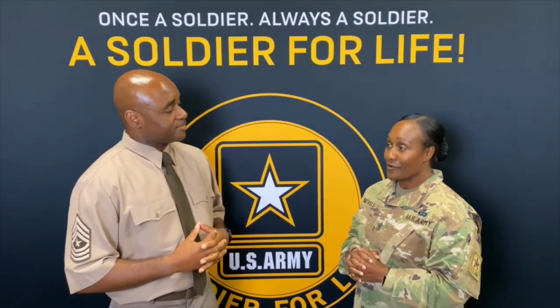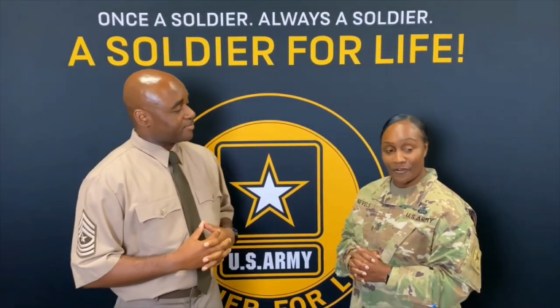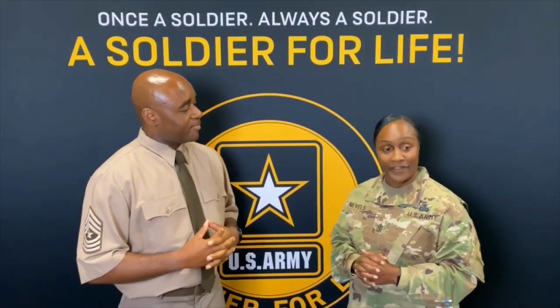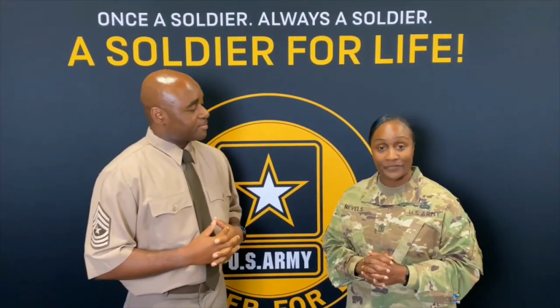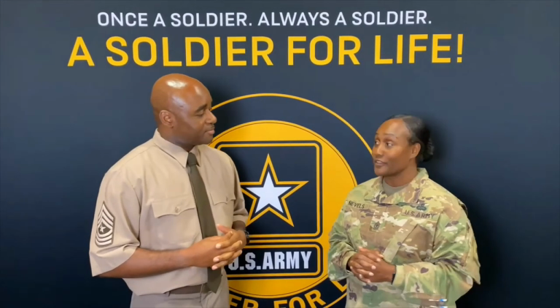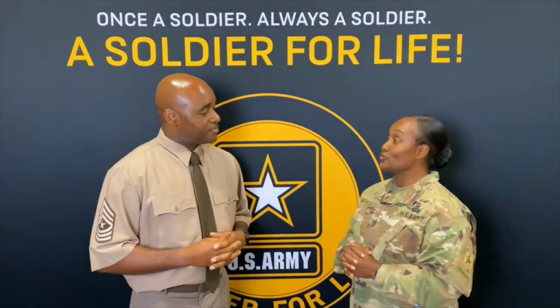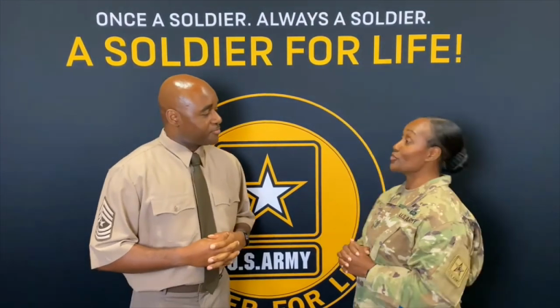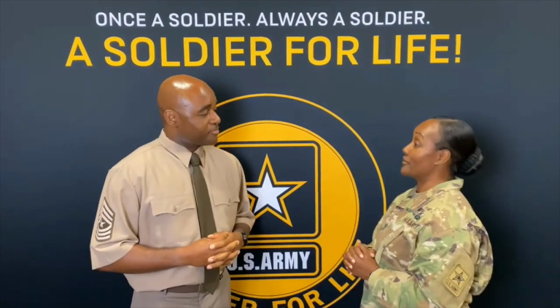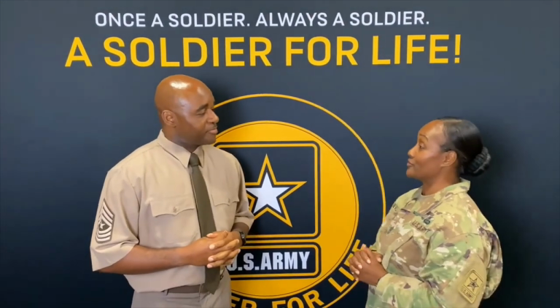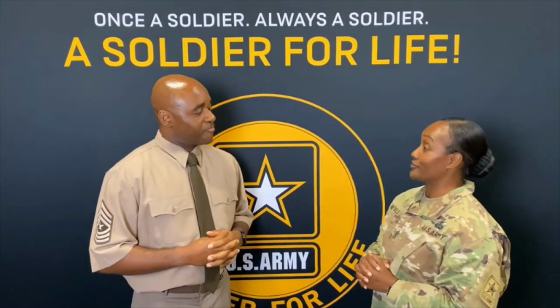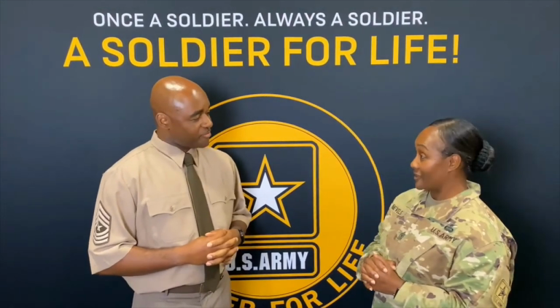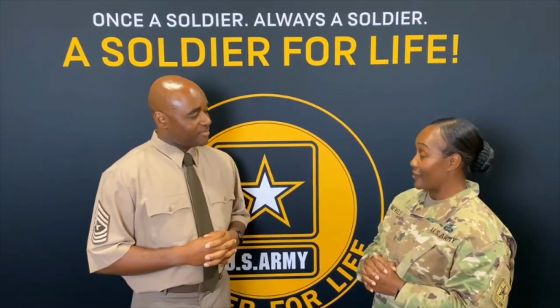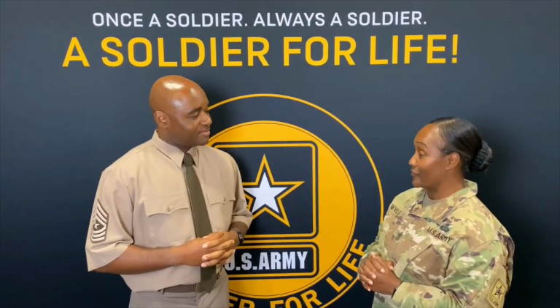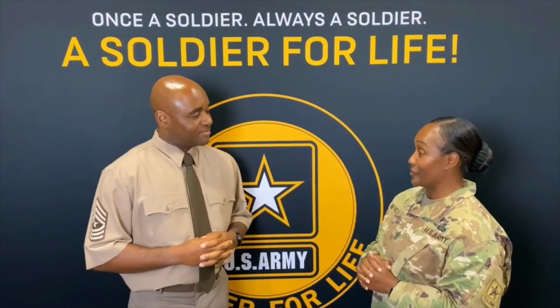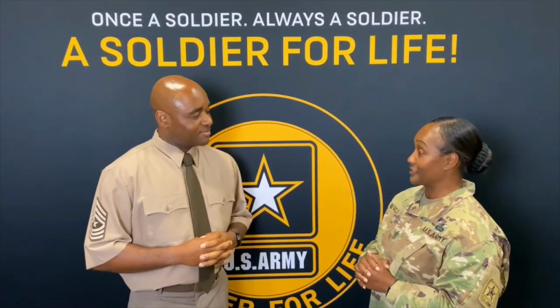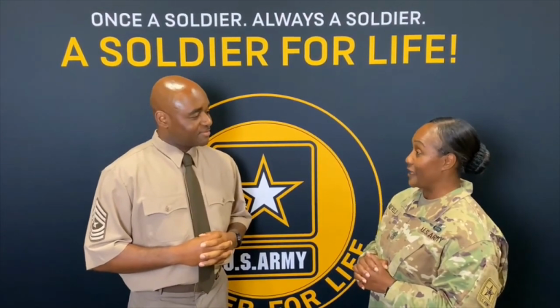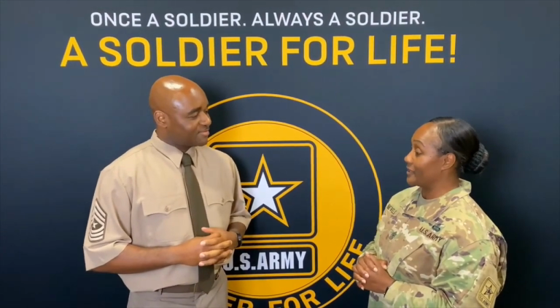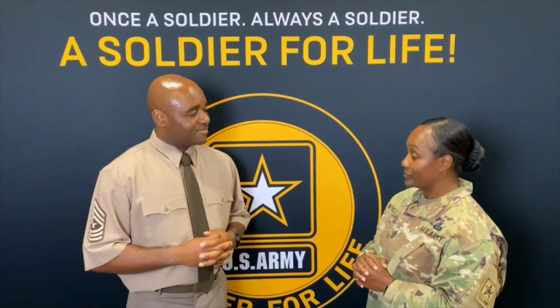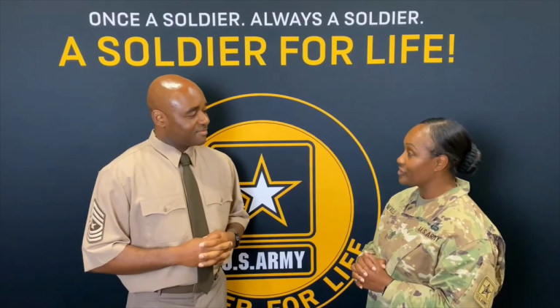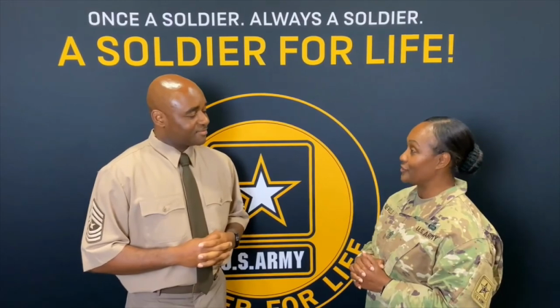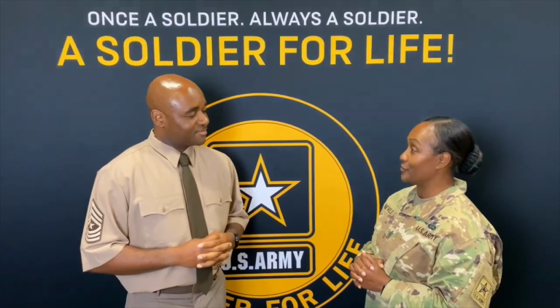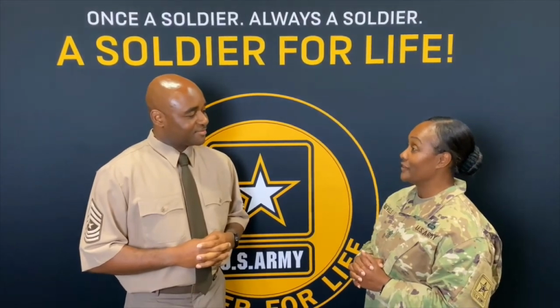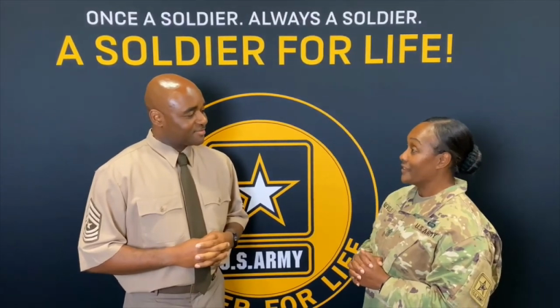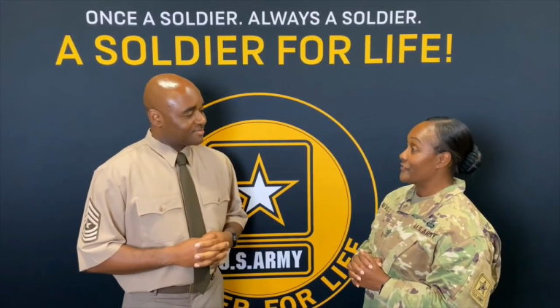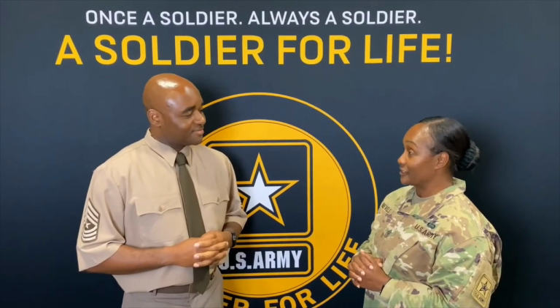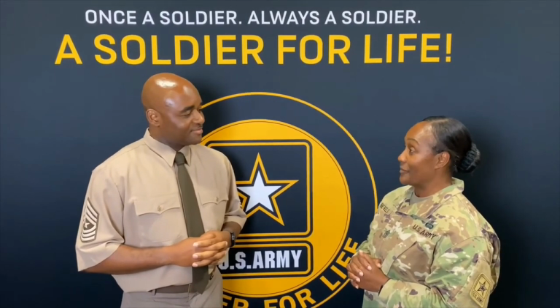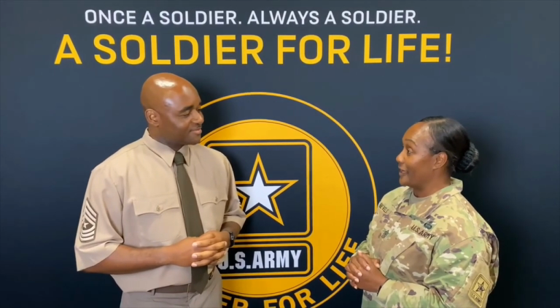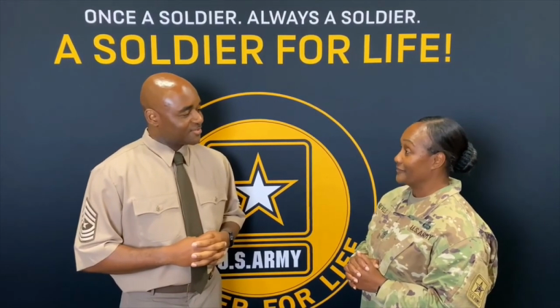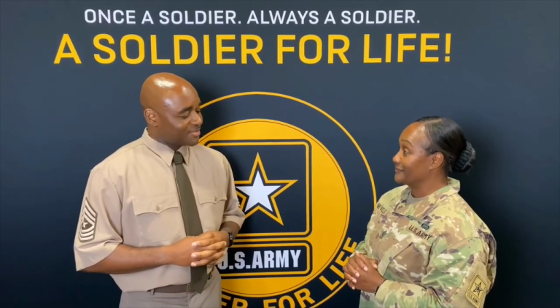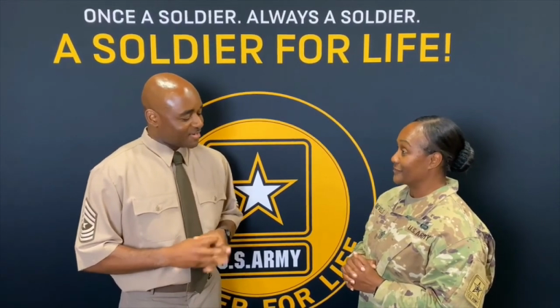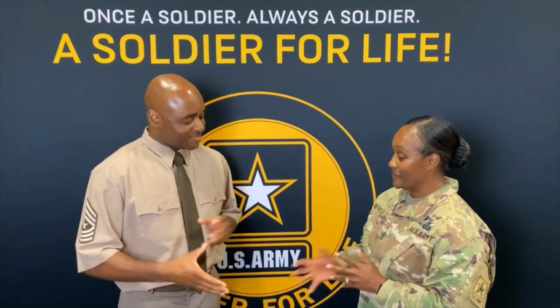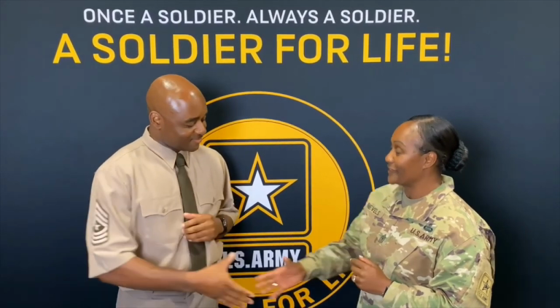All right. Thank you, Sergeant Major Clark, for your time, and appreciate you. Let's talk about it. All right.